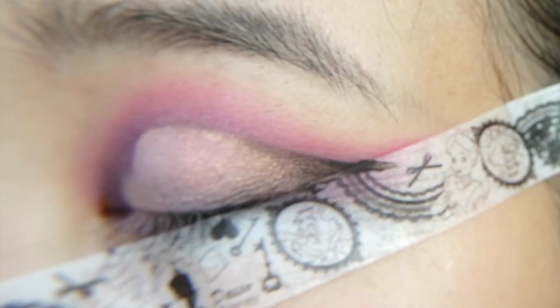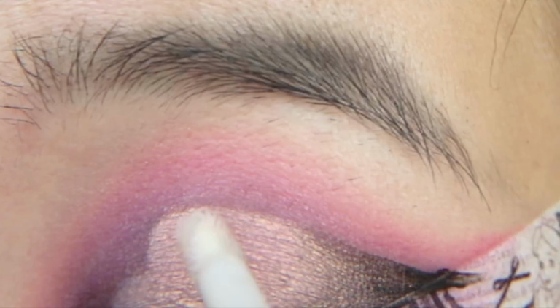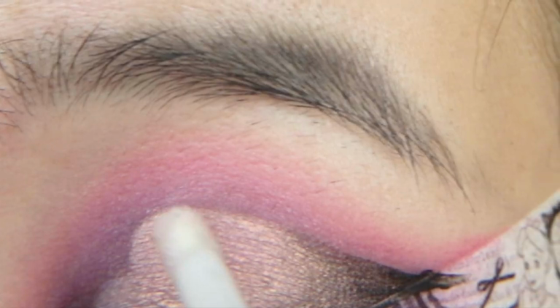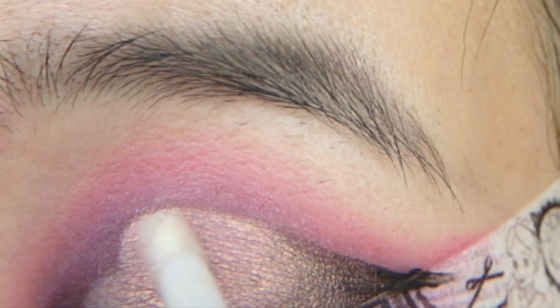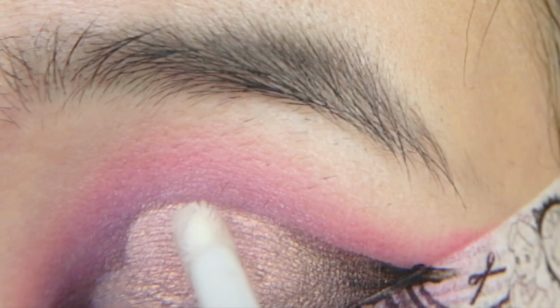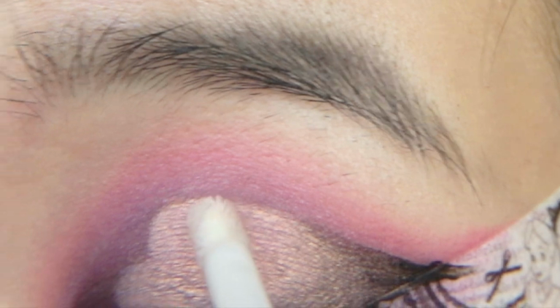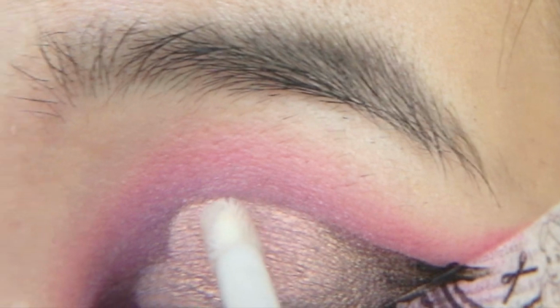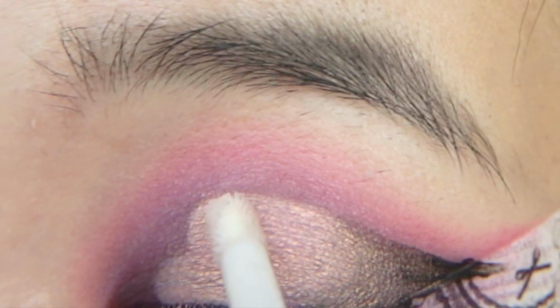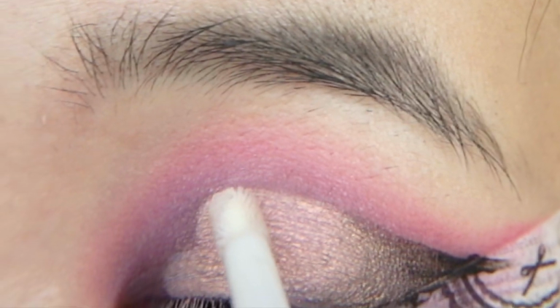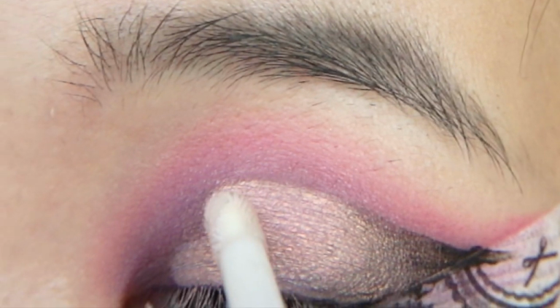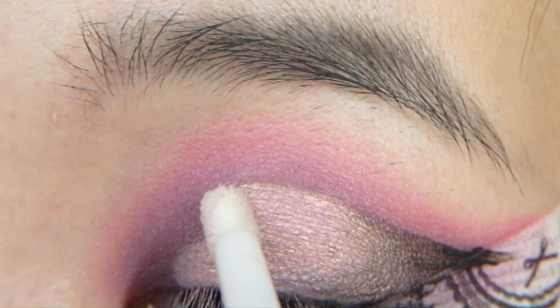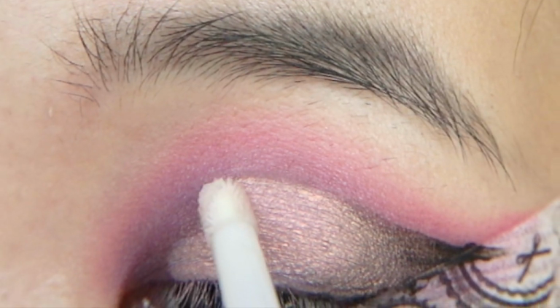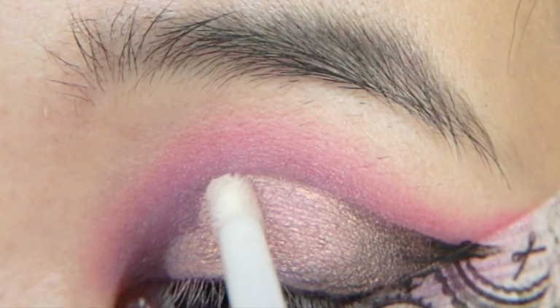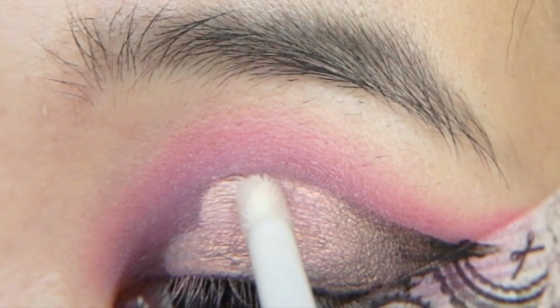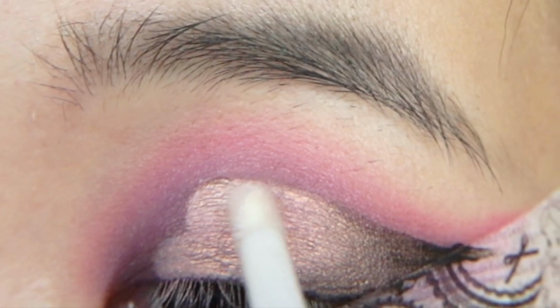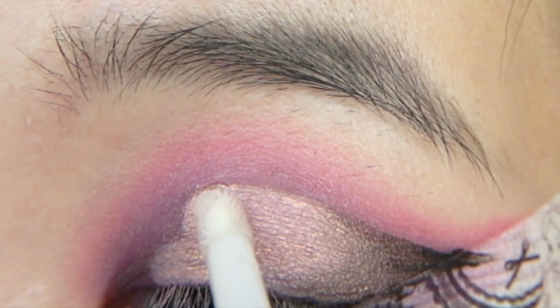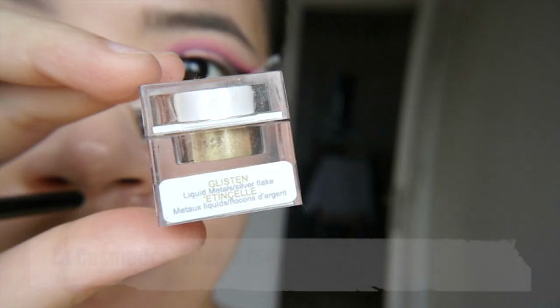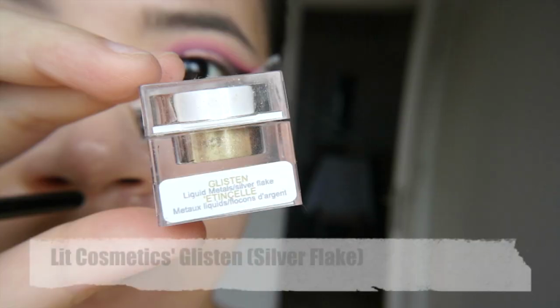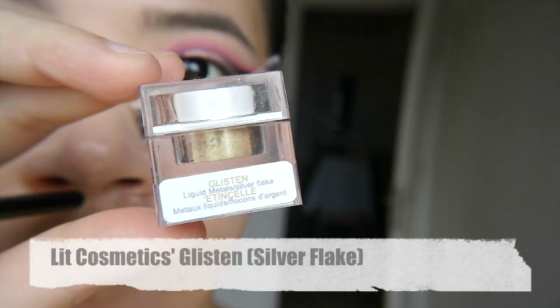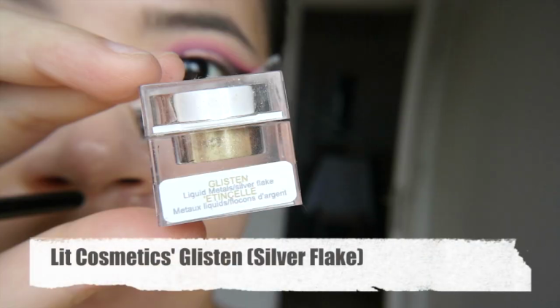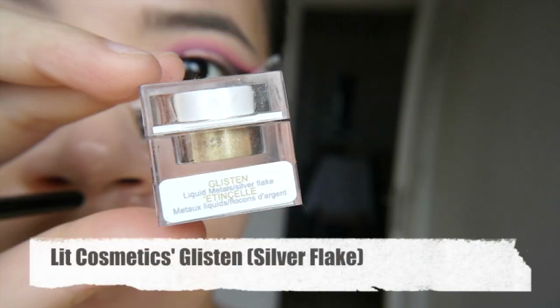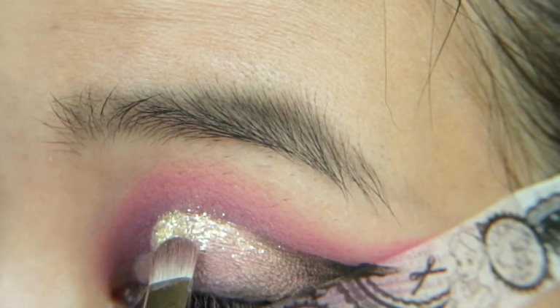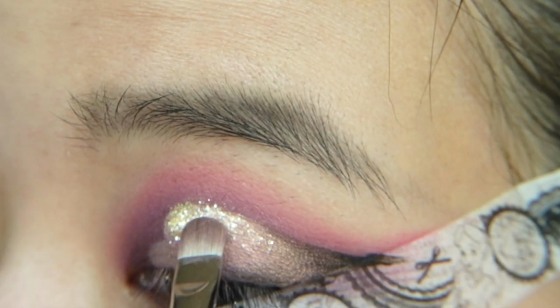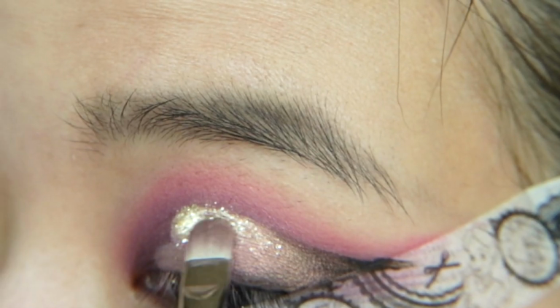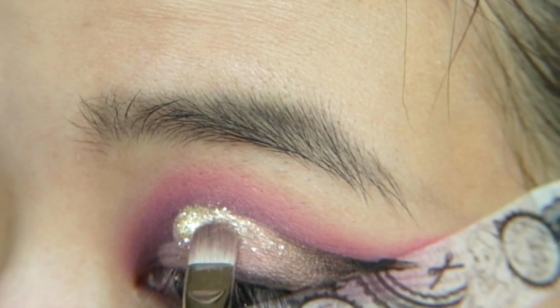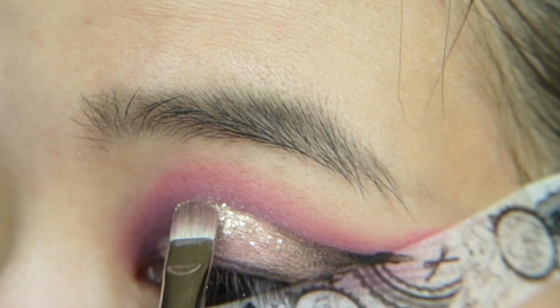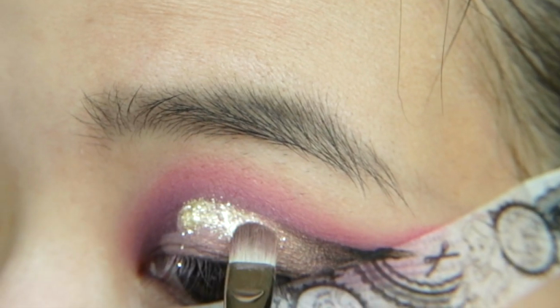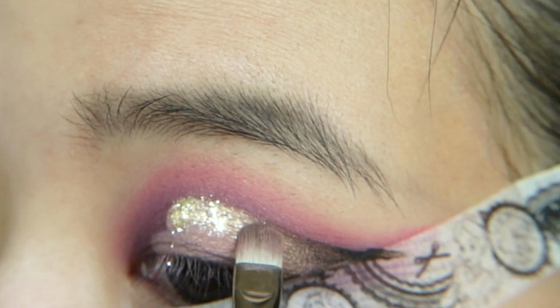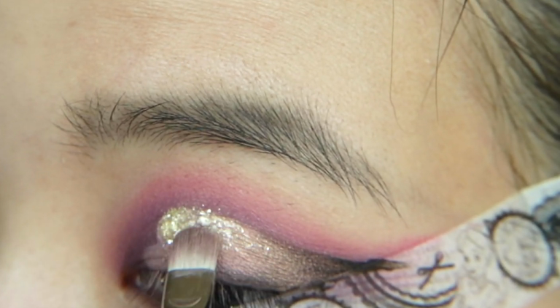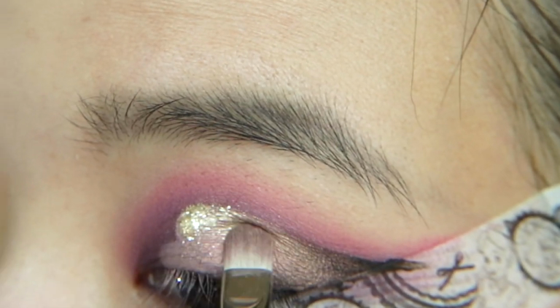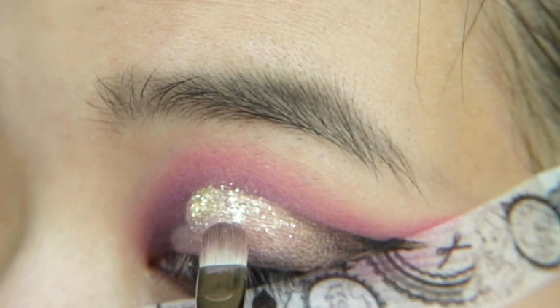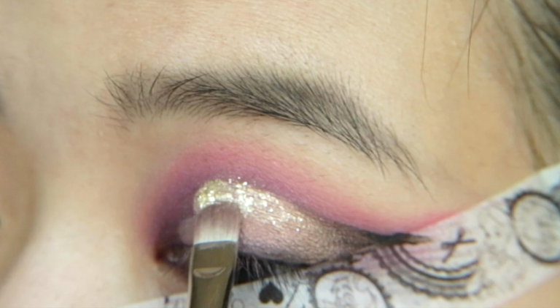This part is optional. Grab a glitter glue and pat on metallic gold powder on the top part of the heart.